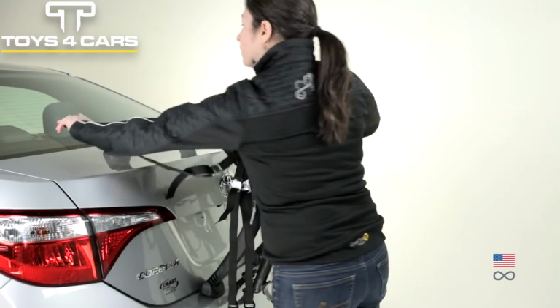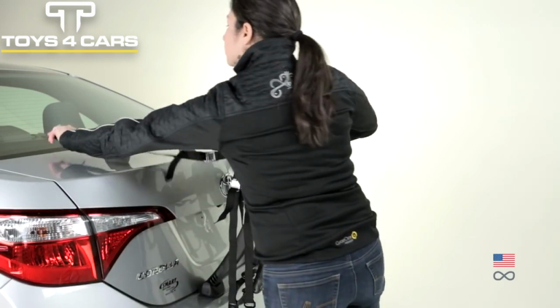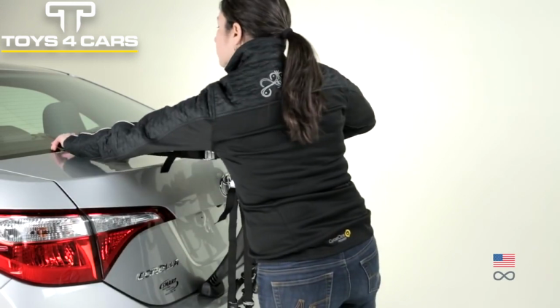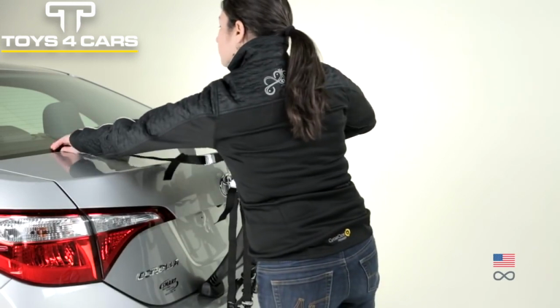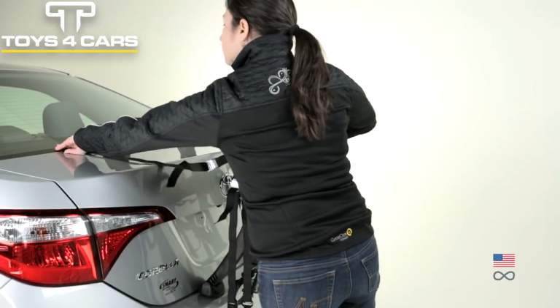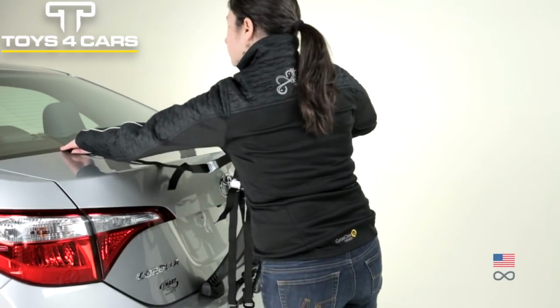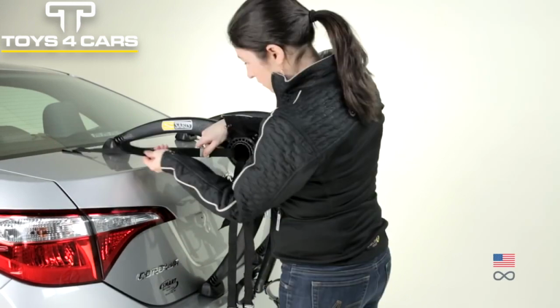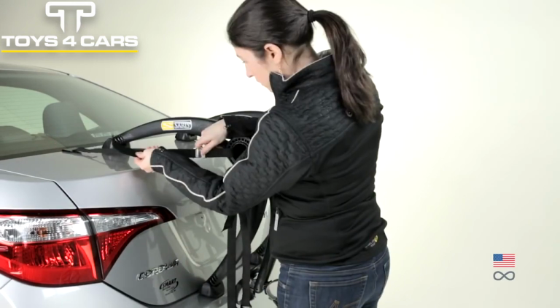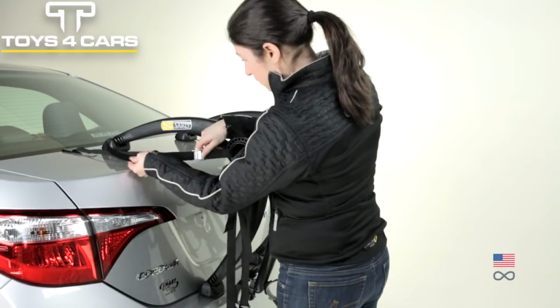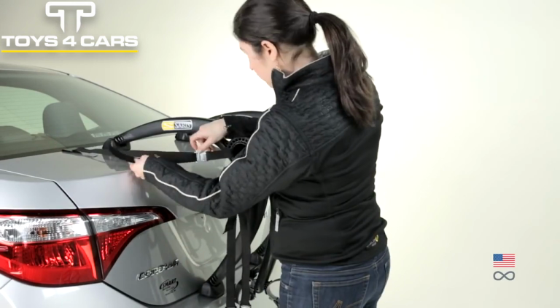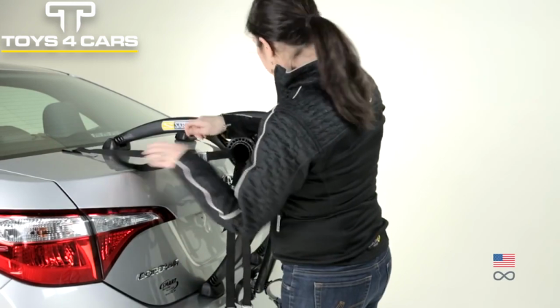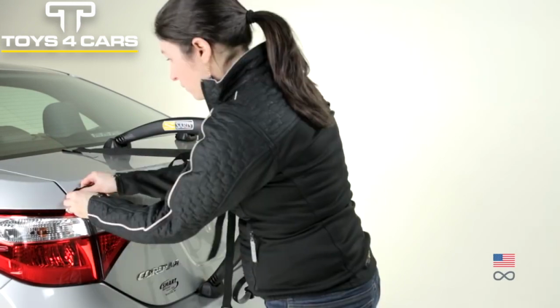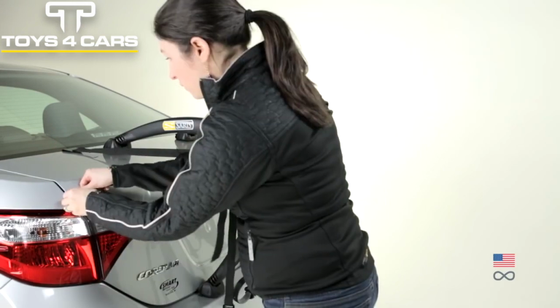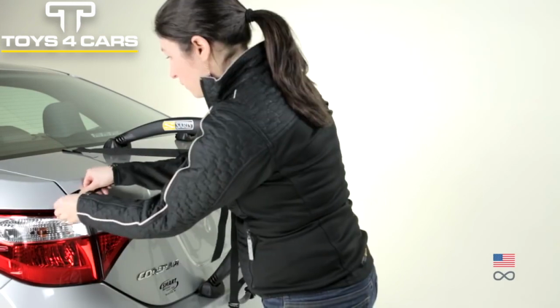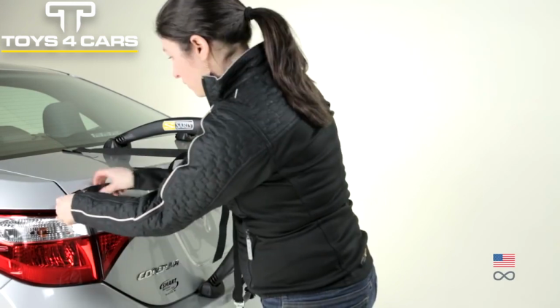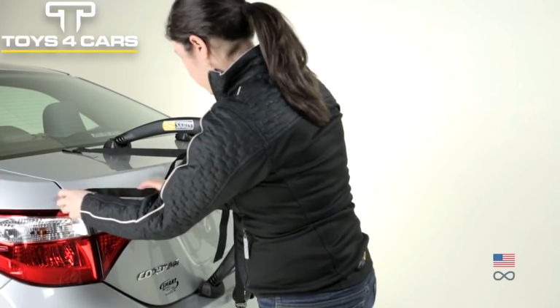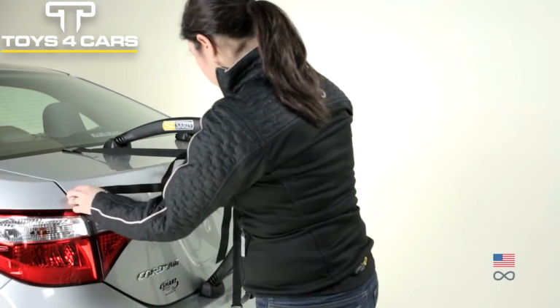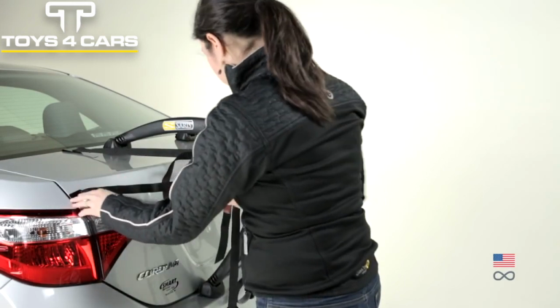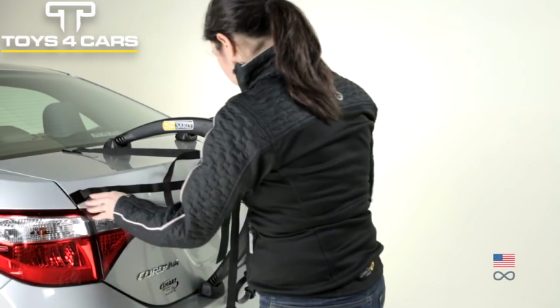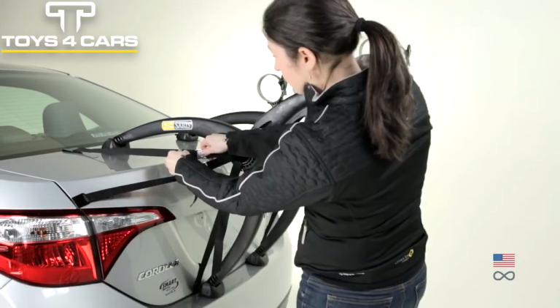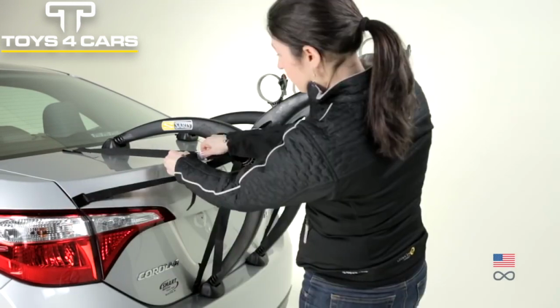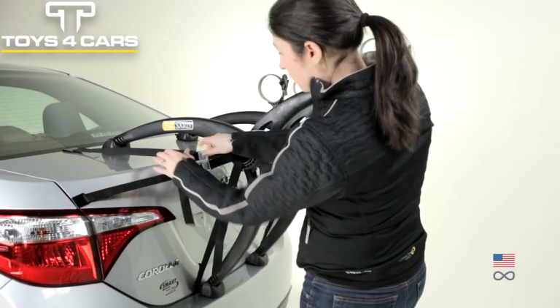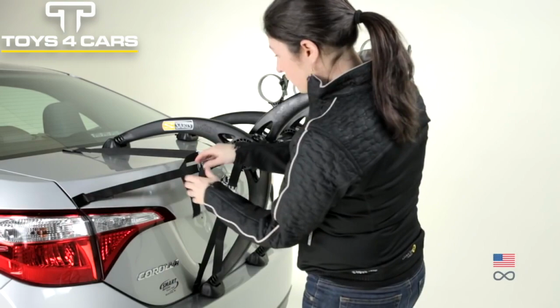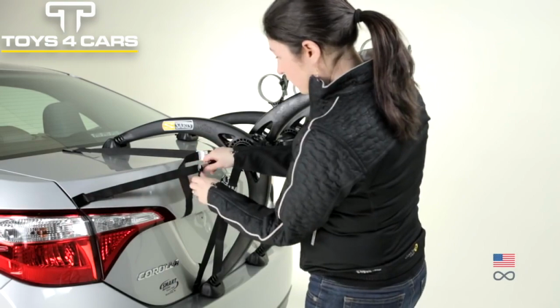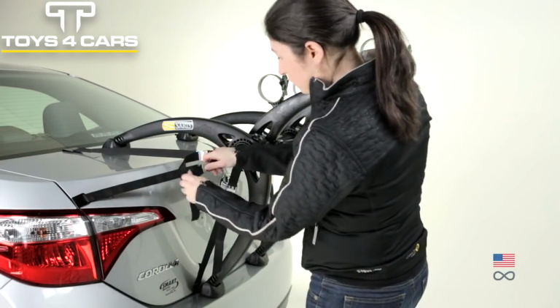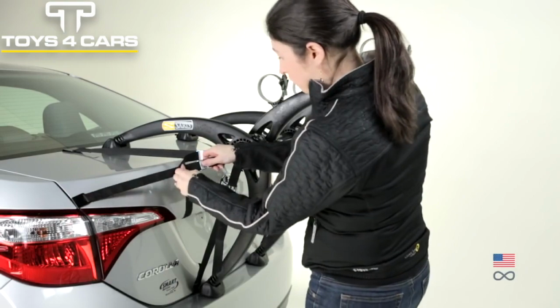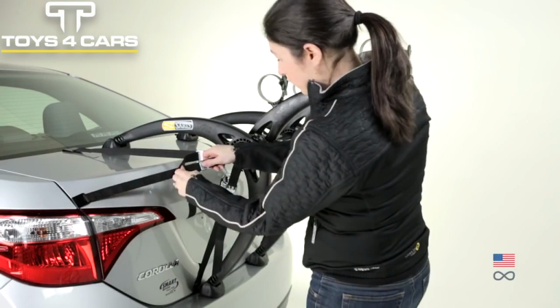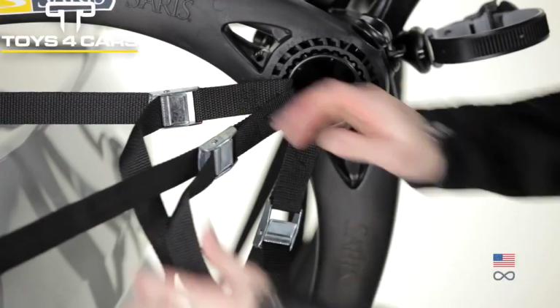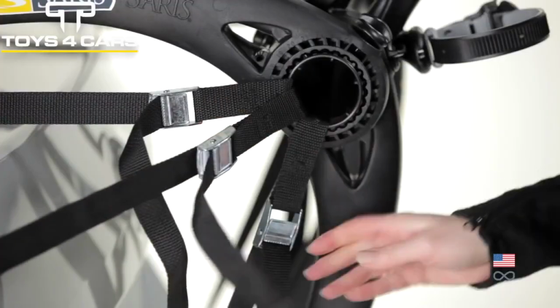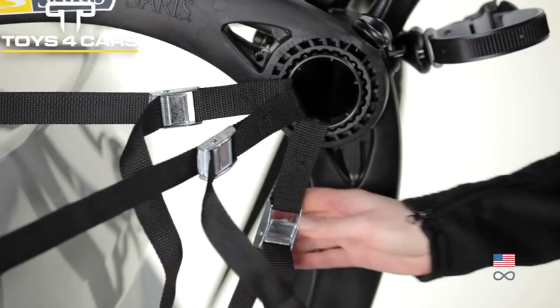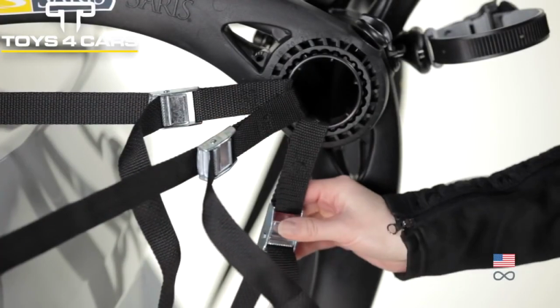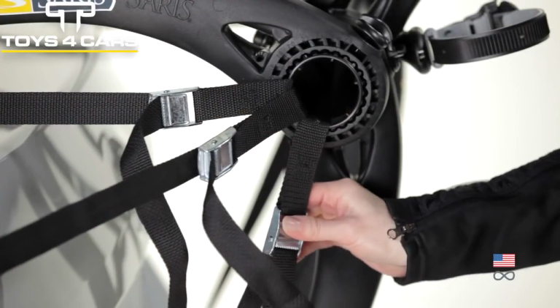Web straps: six easy-to-adjust straps hold the rack securely to your car, ensuring stable transport.